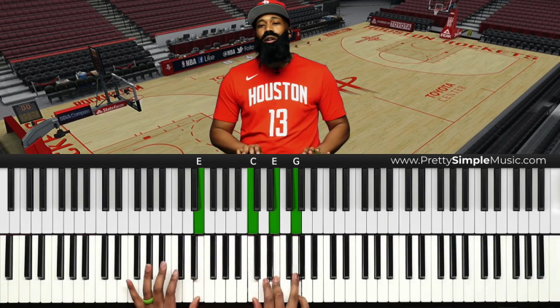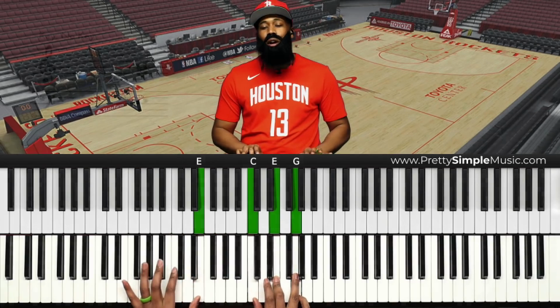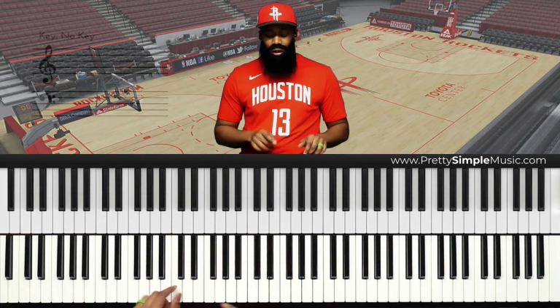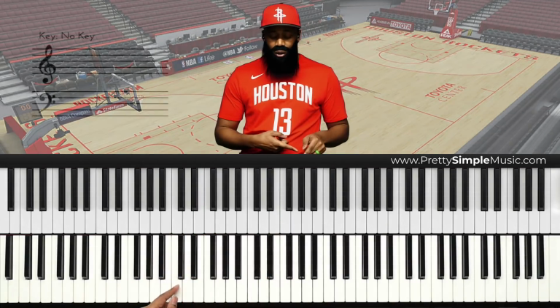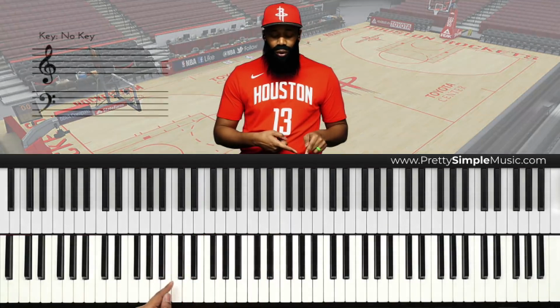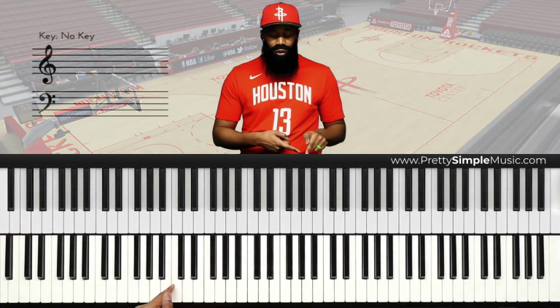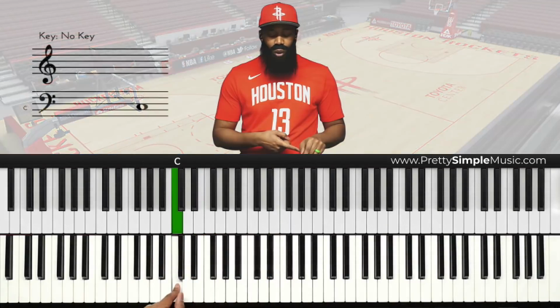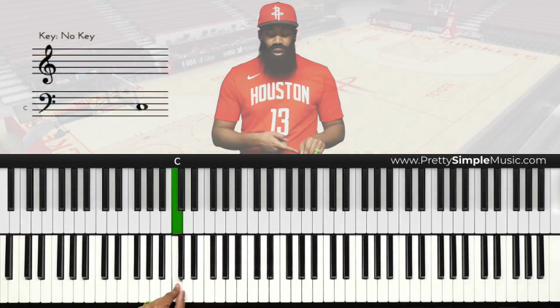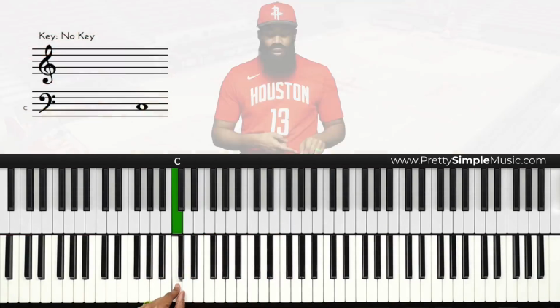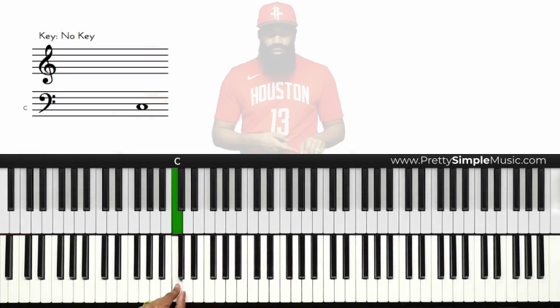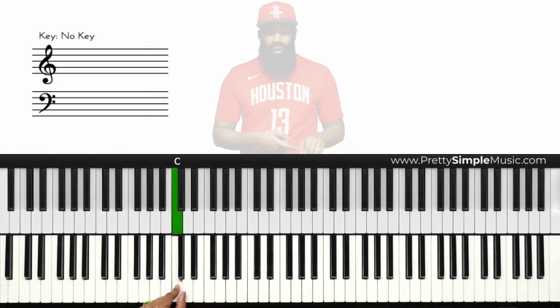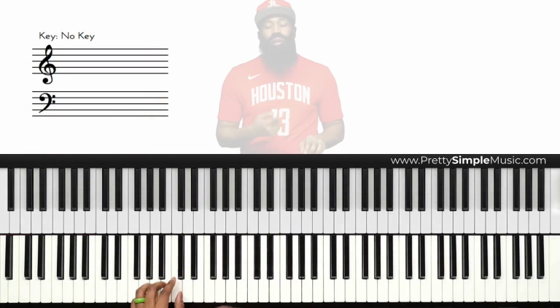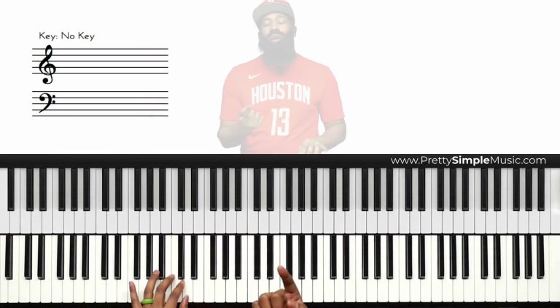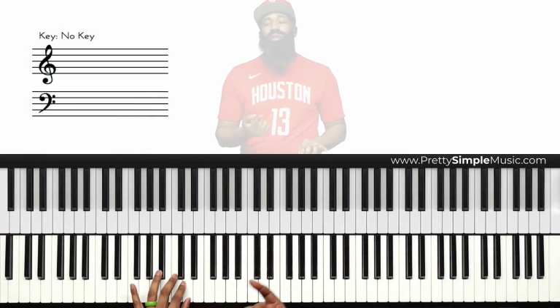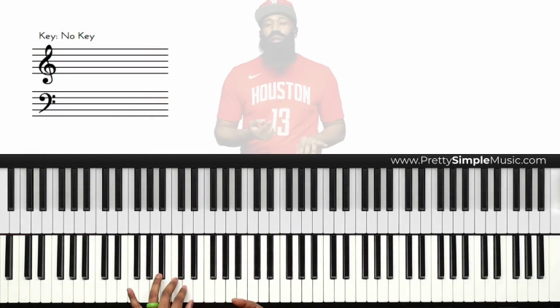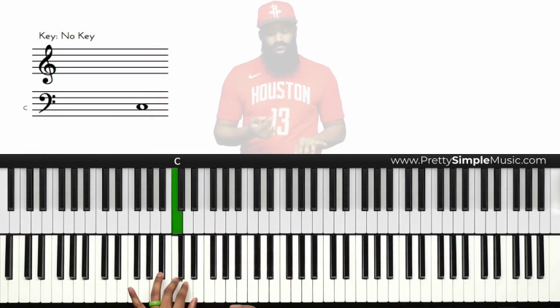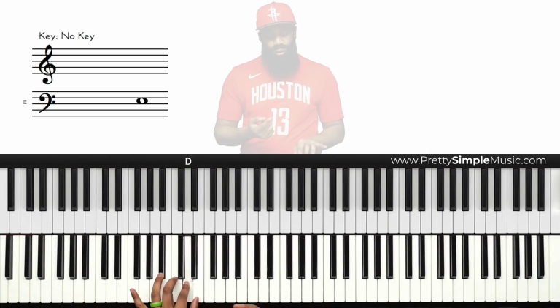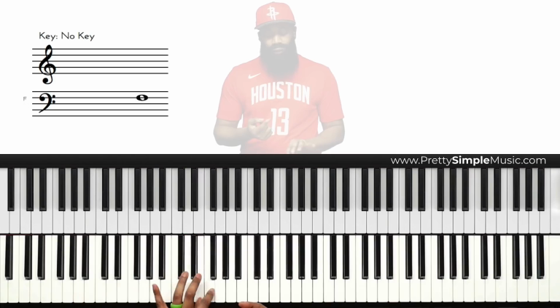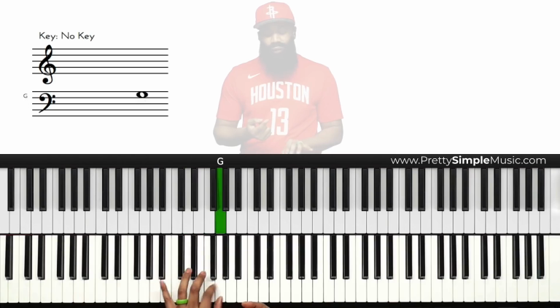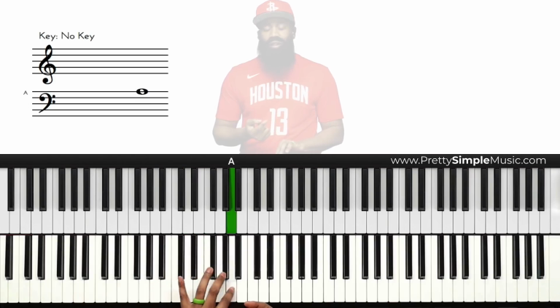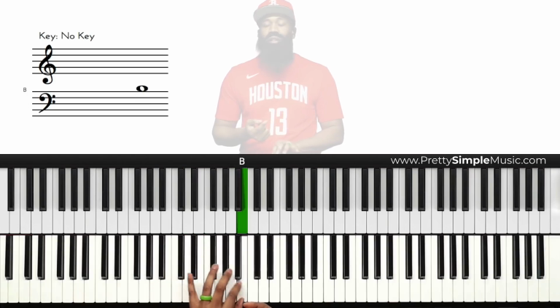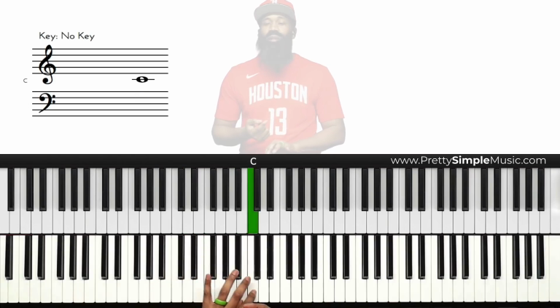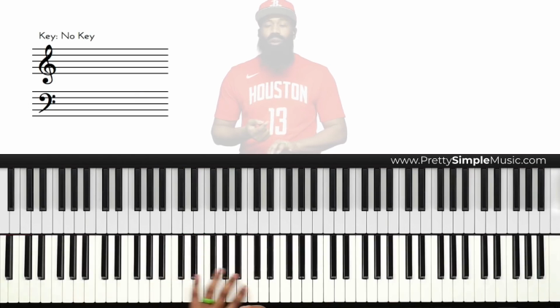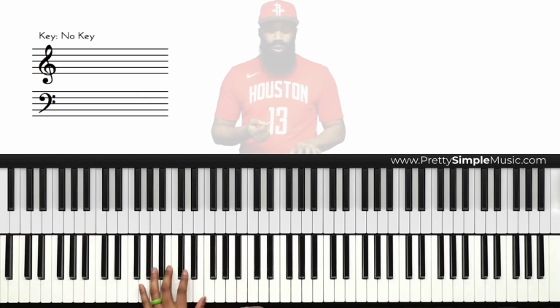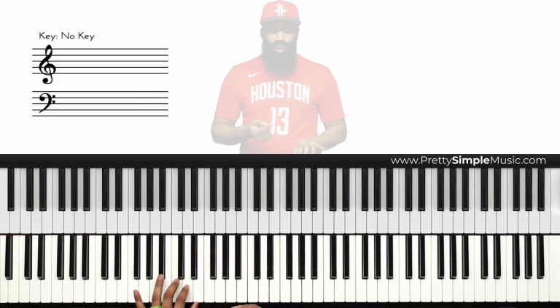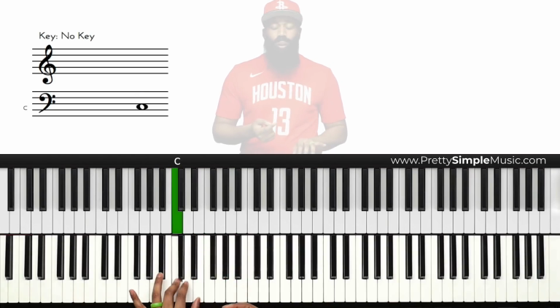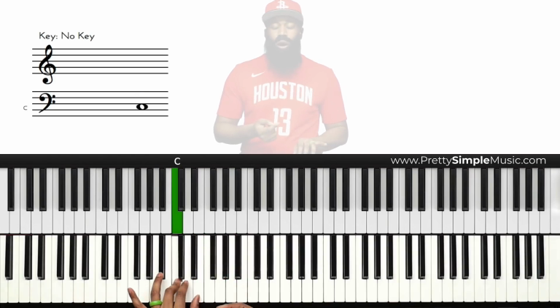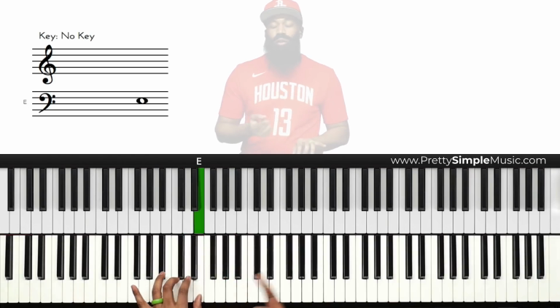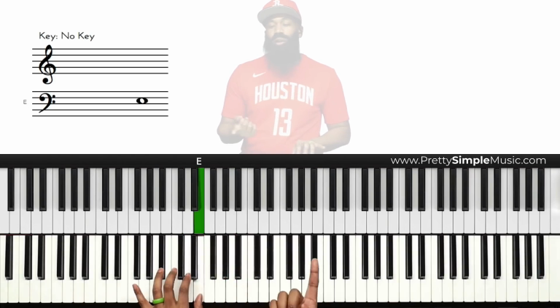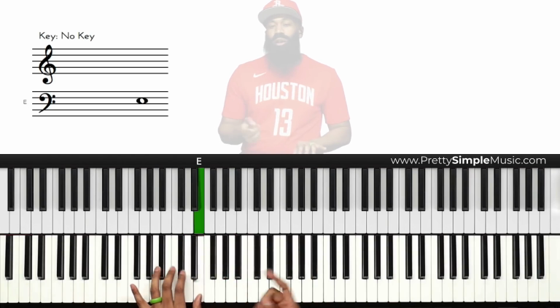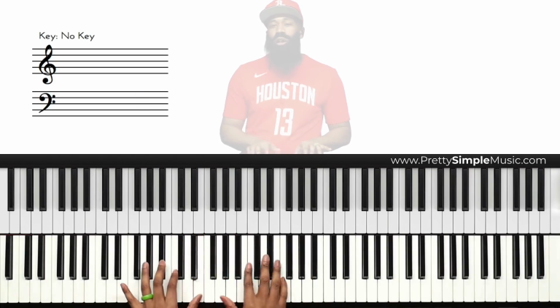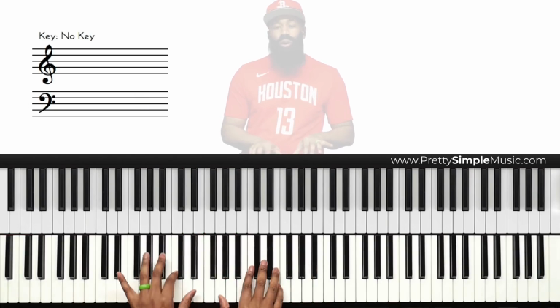Here's one, and the major scale is one, two, three, four, five, six, seven, one. So one, three...